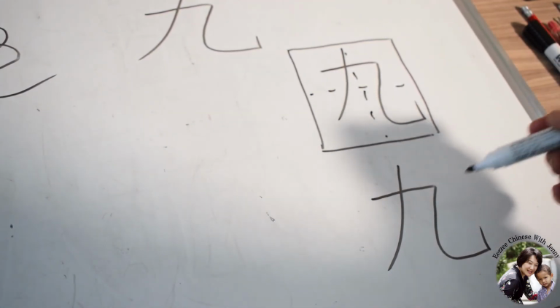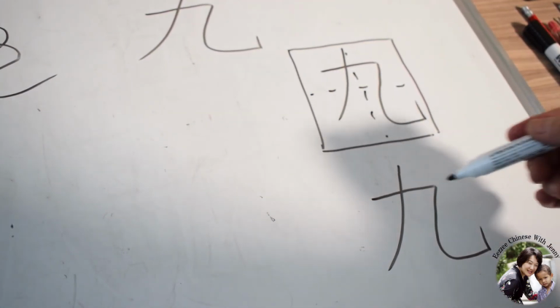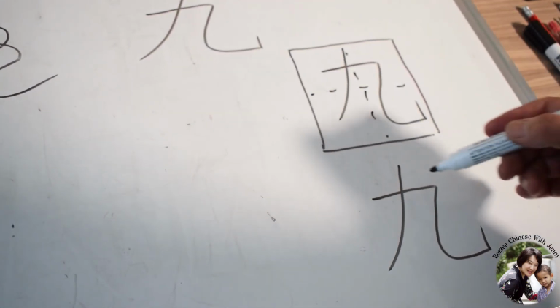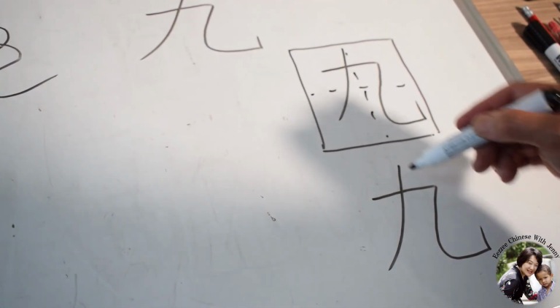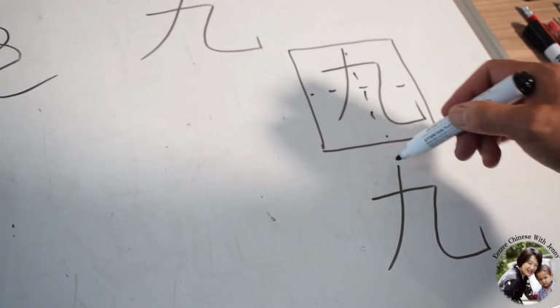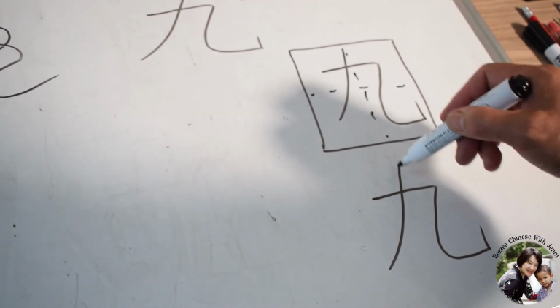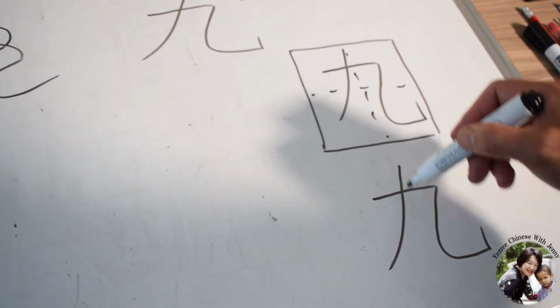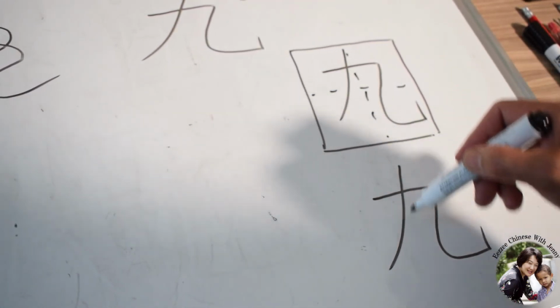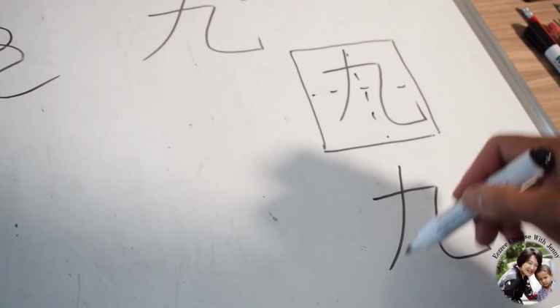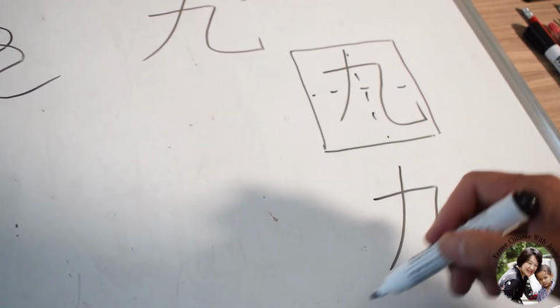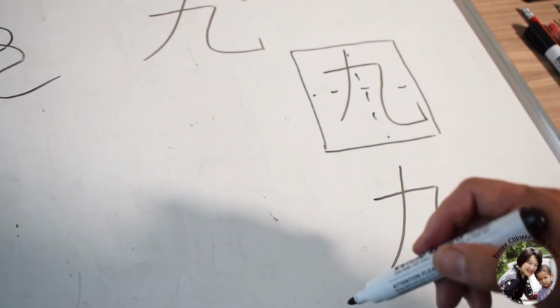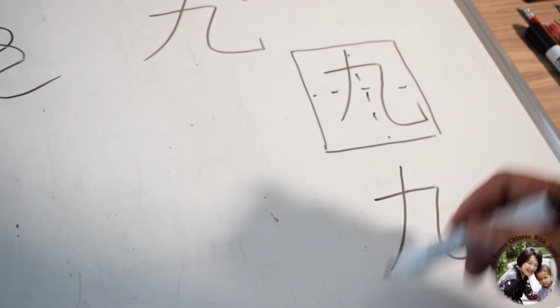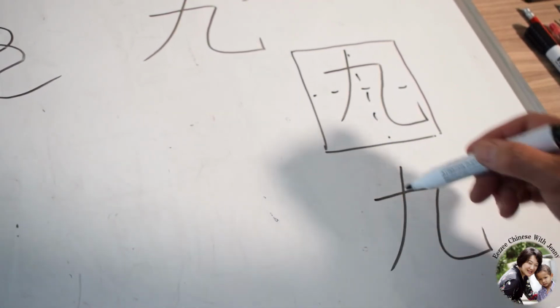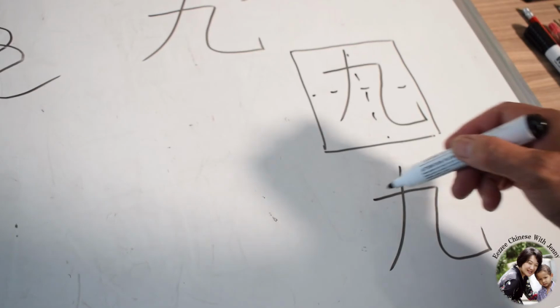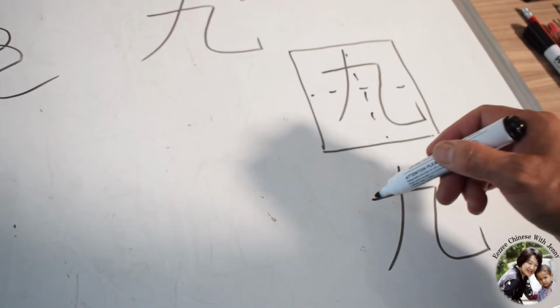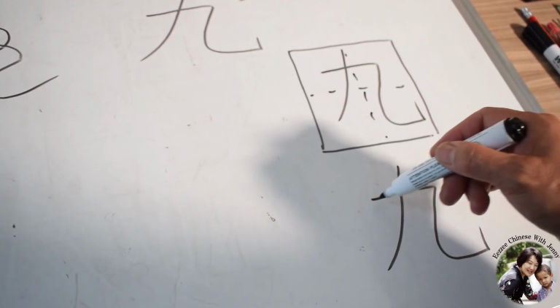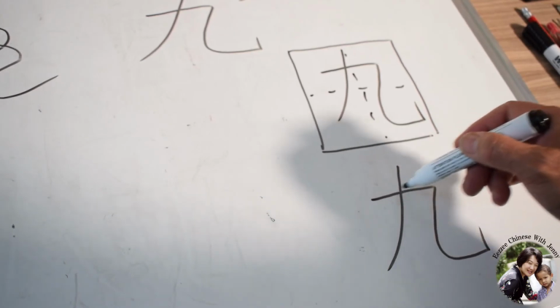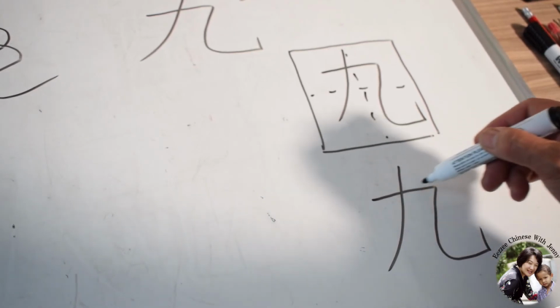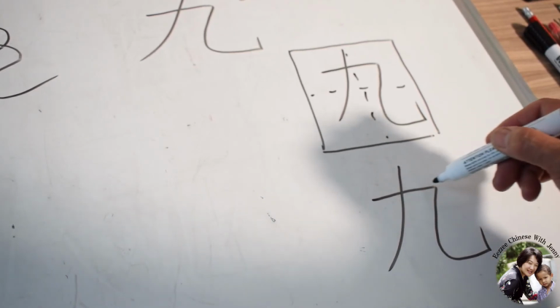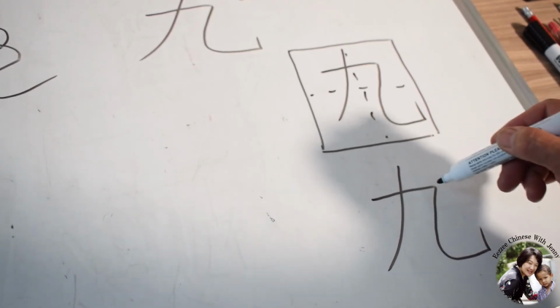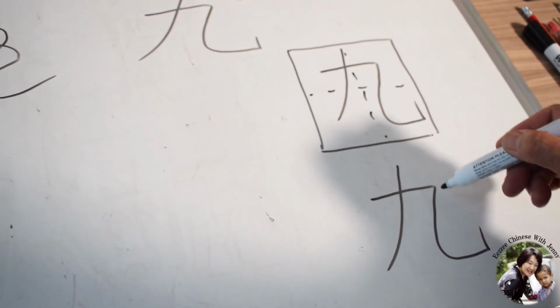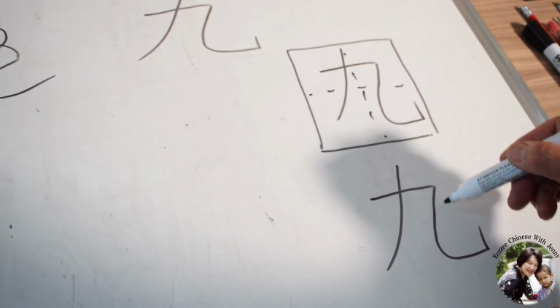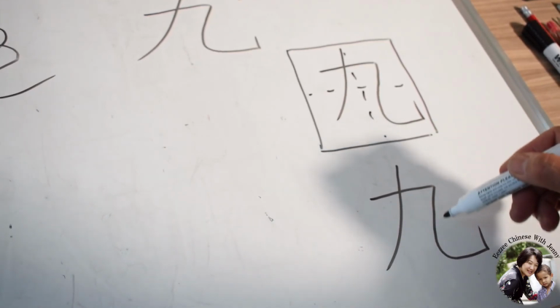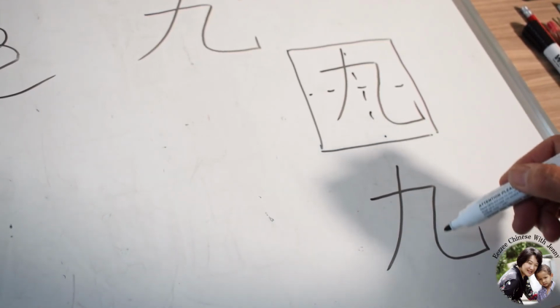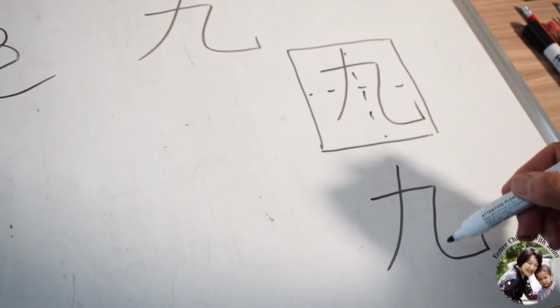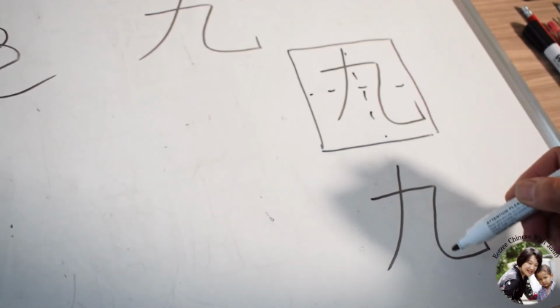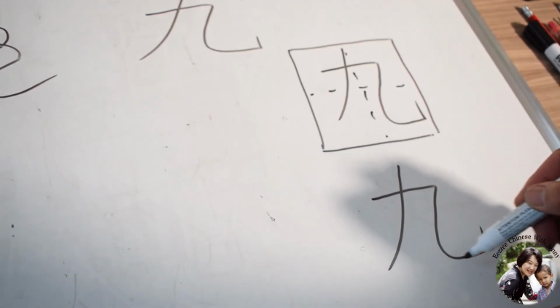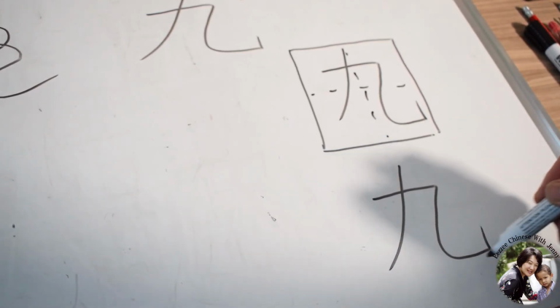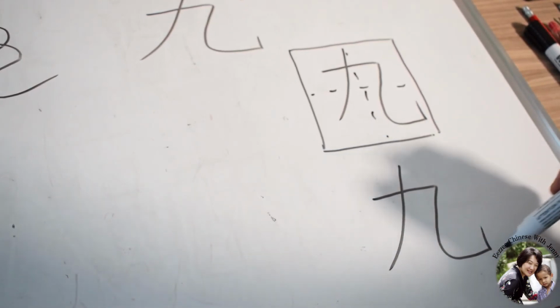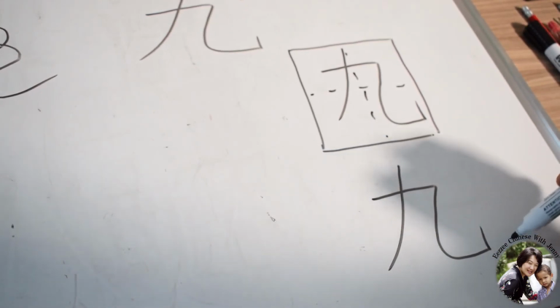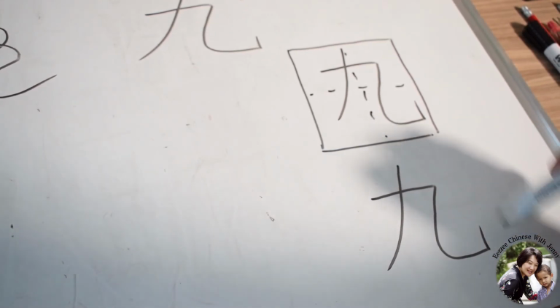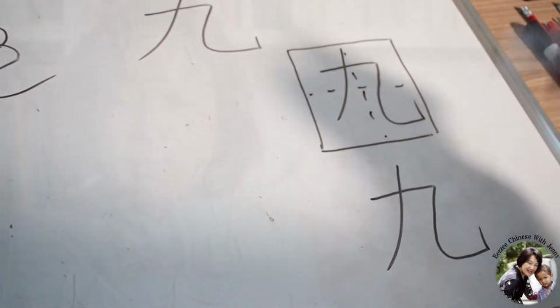I will teach you how to call all these strokes next time. This one is Pie, Heng, Zhe, Wan, Gou.